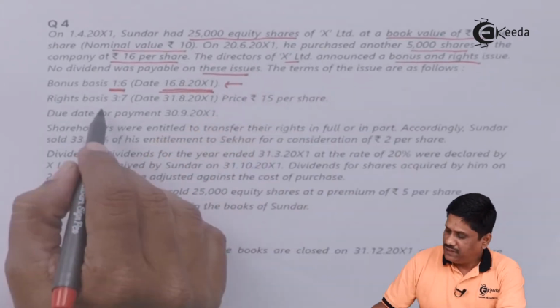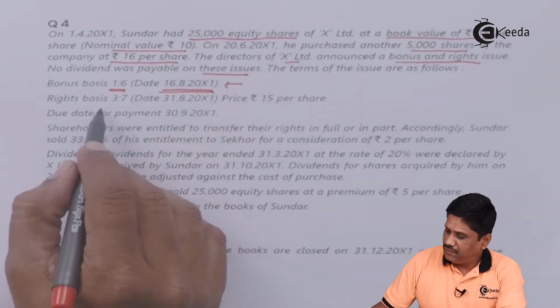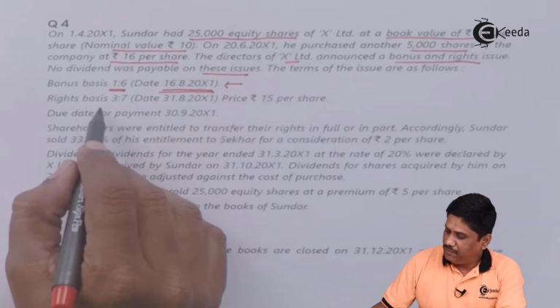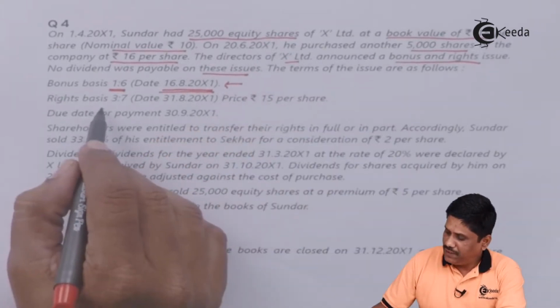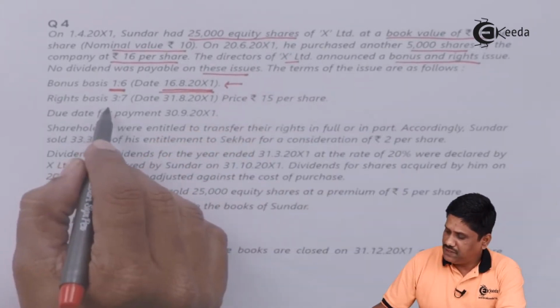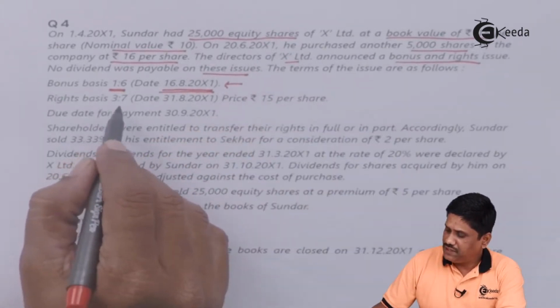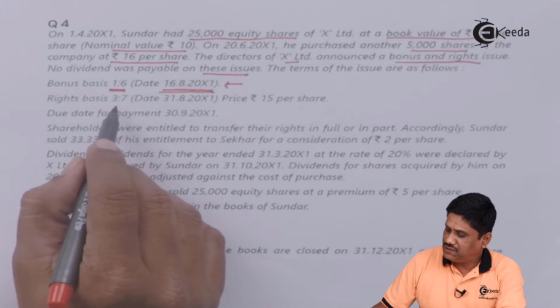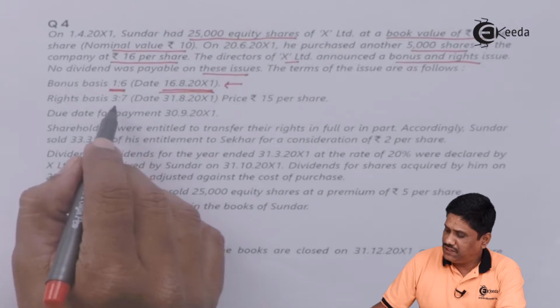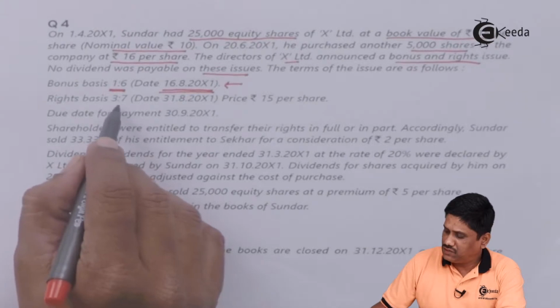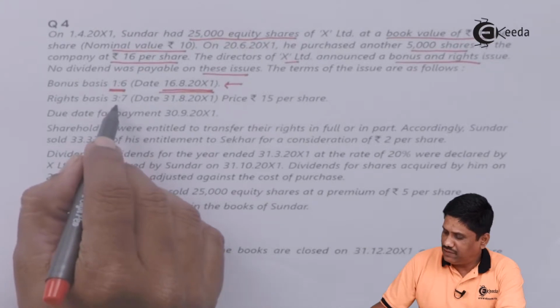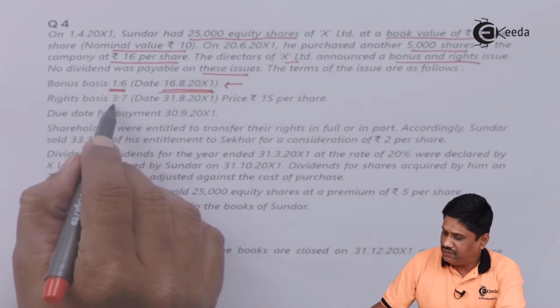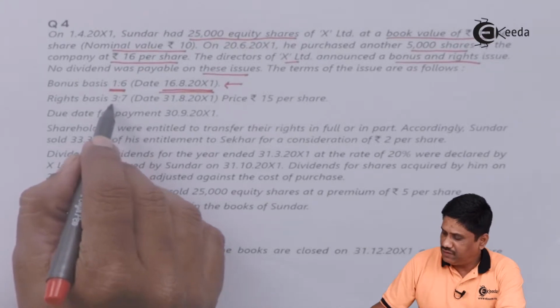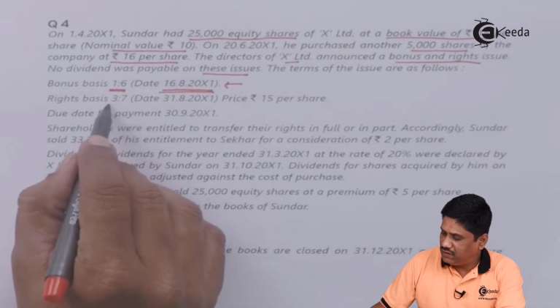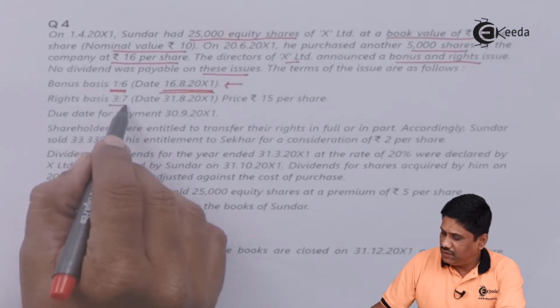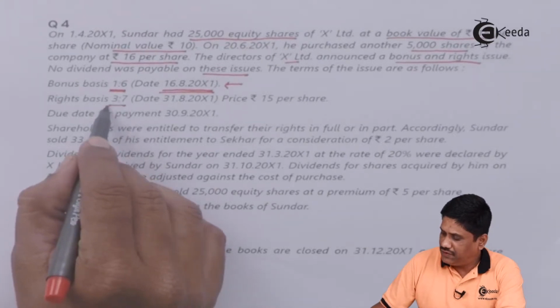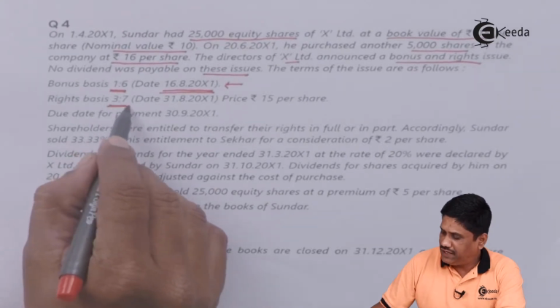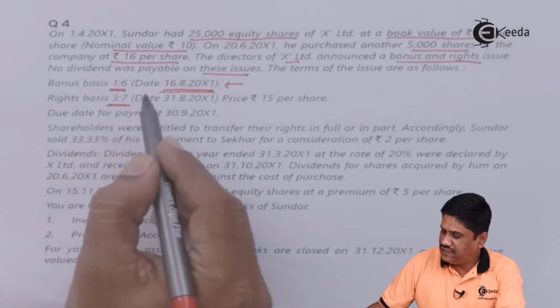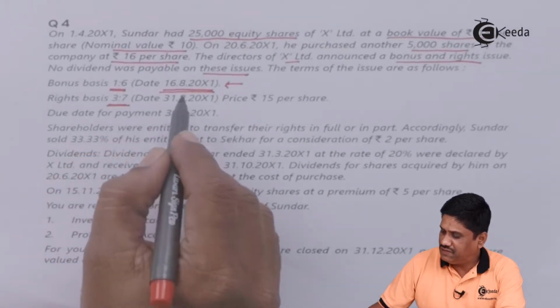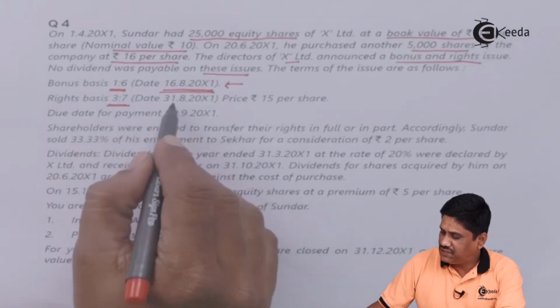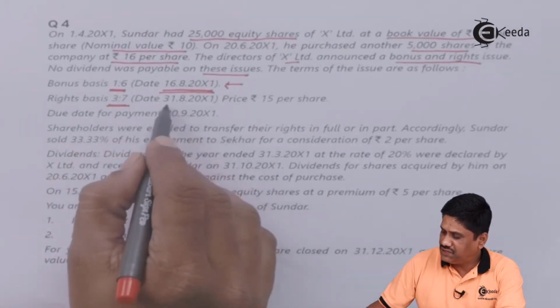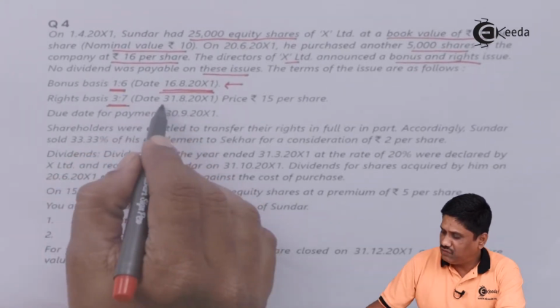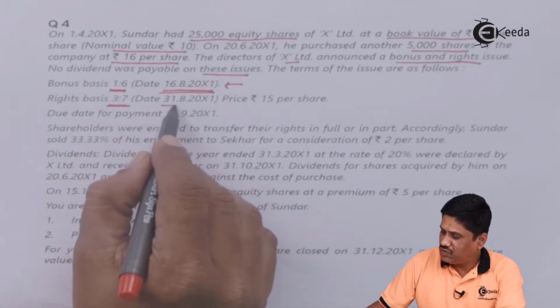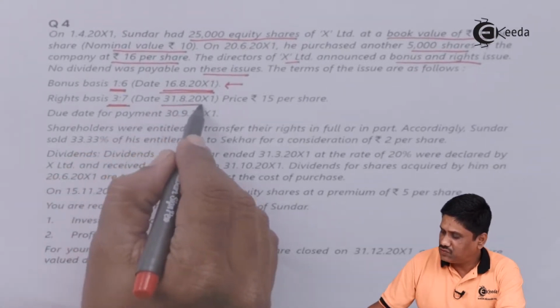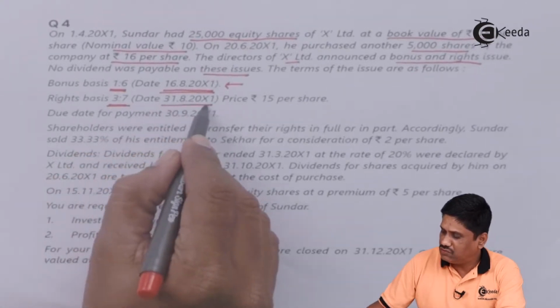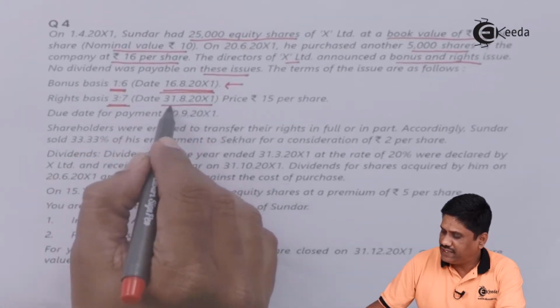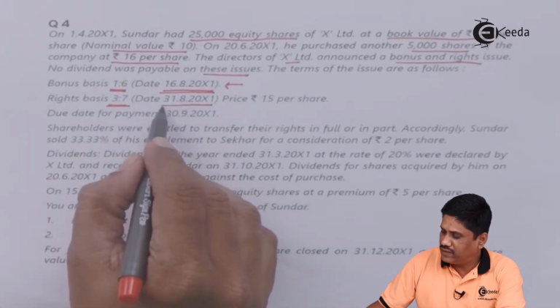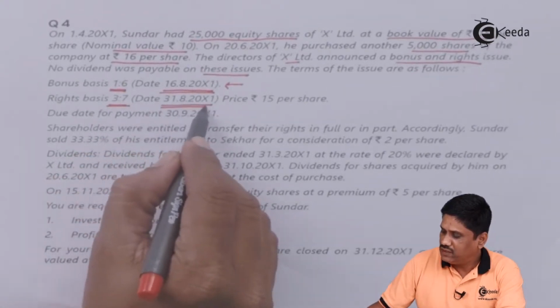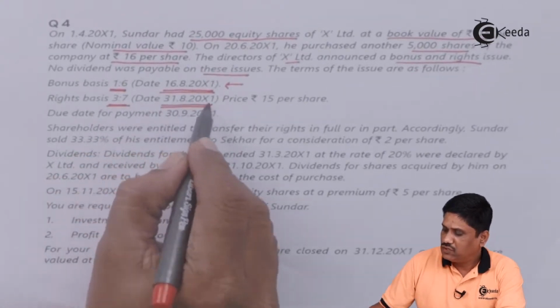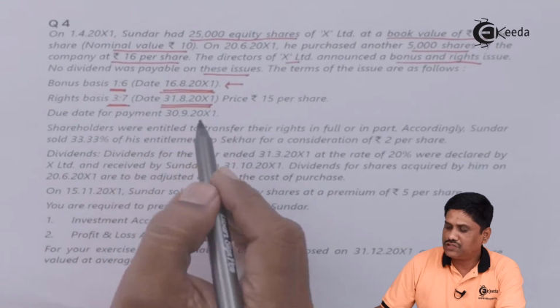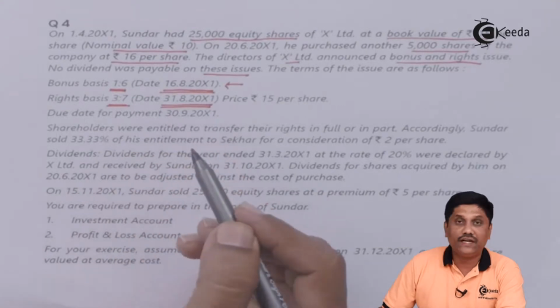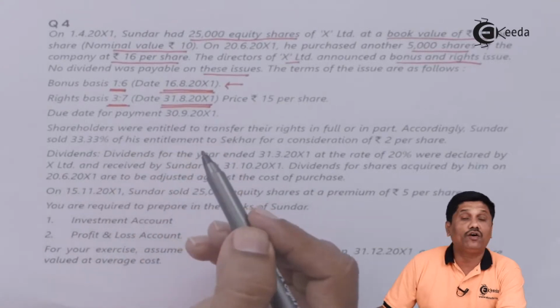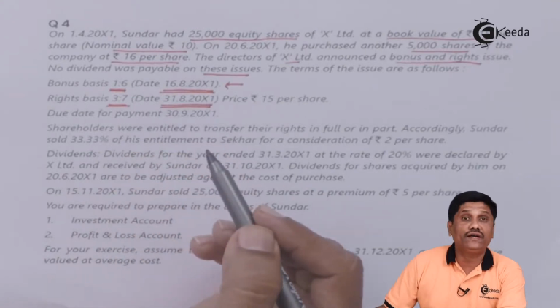Right basis is 3:7. The date given is 16th August 200X1, so this is the record date.